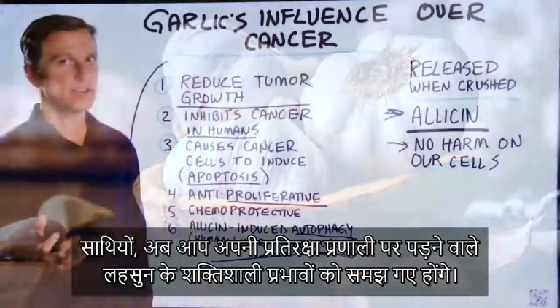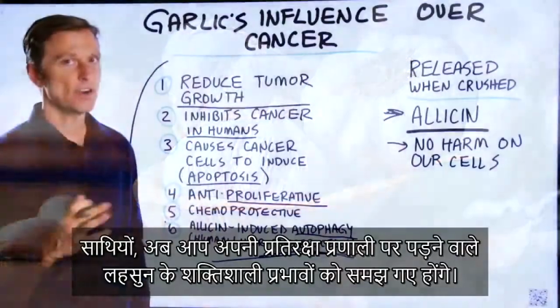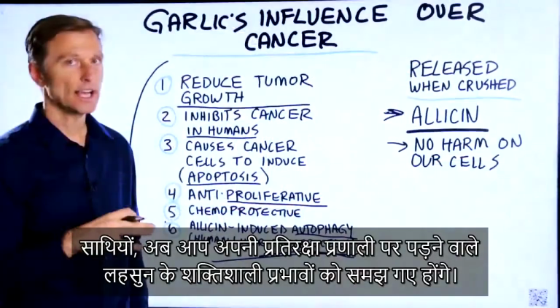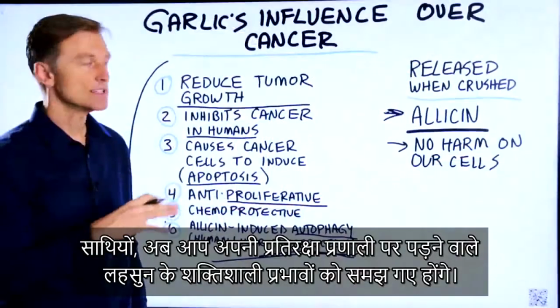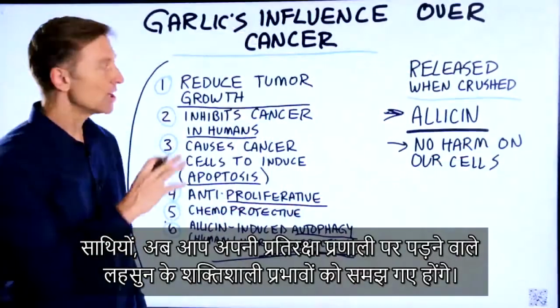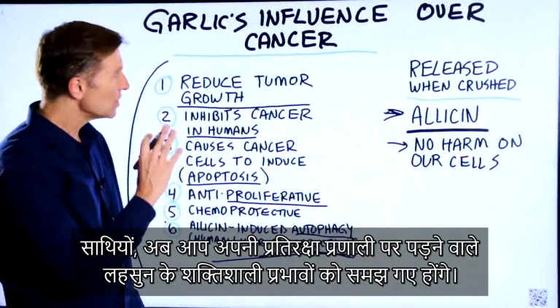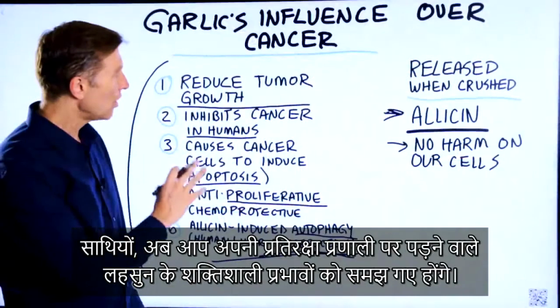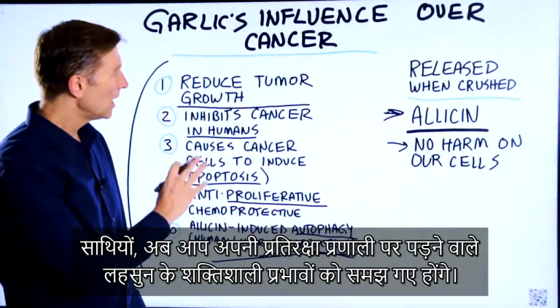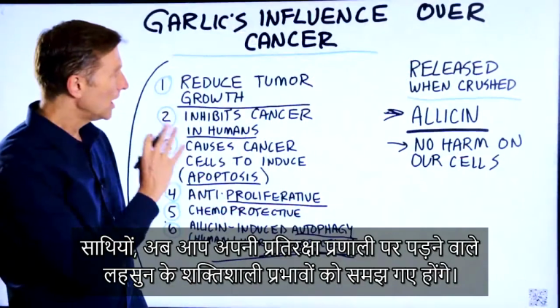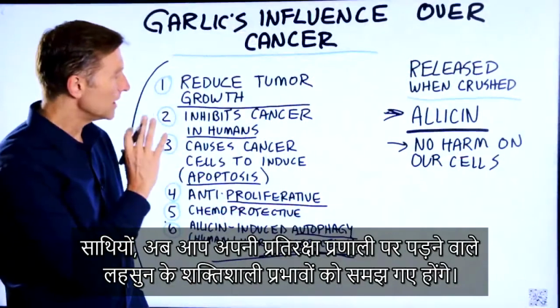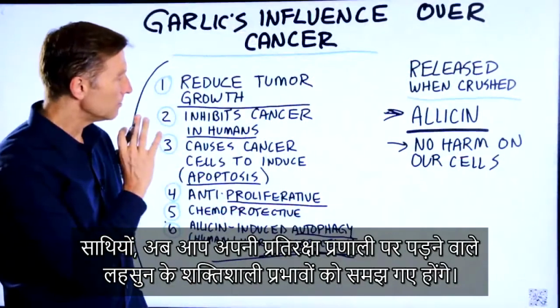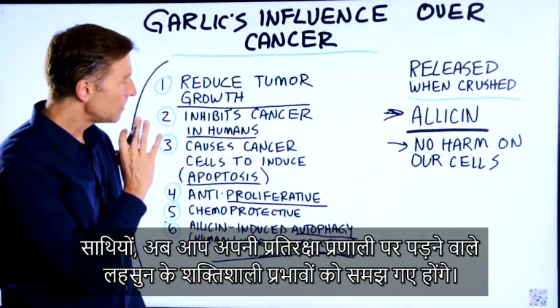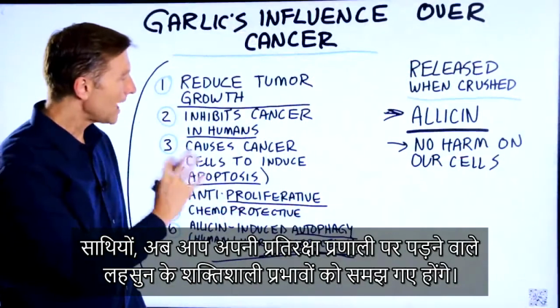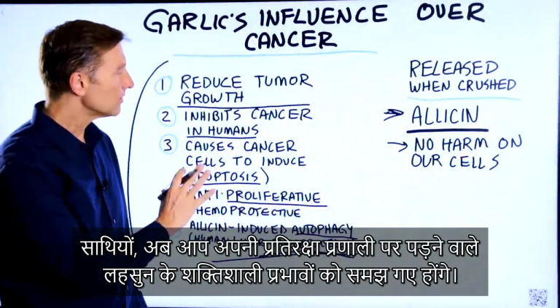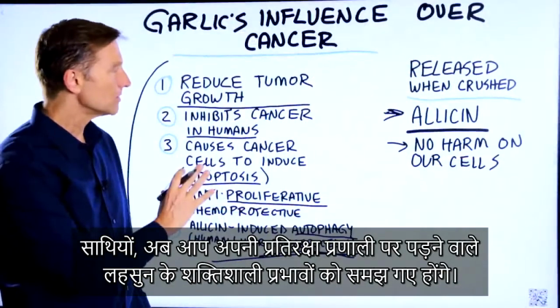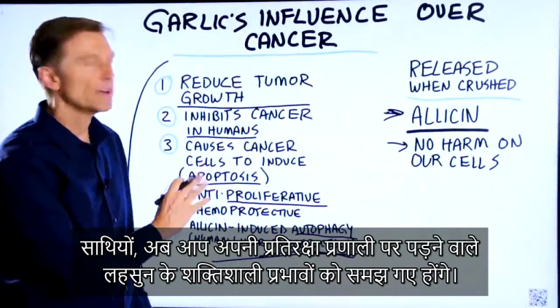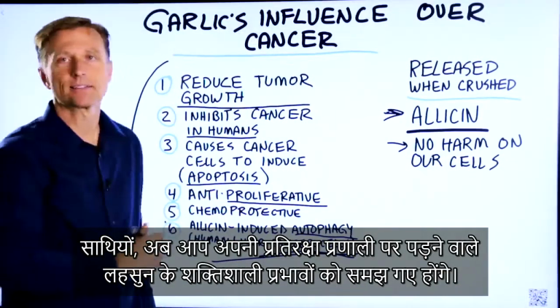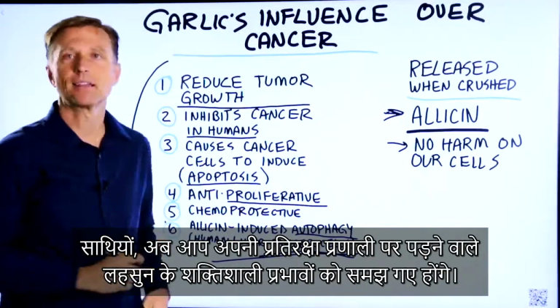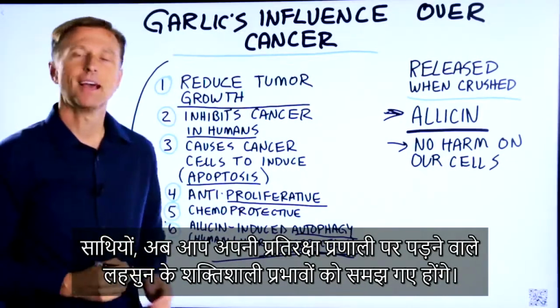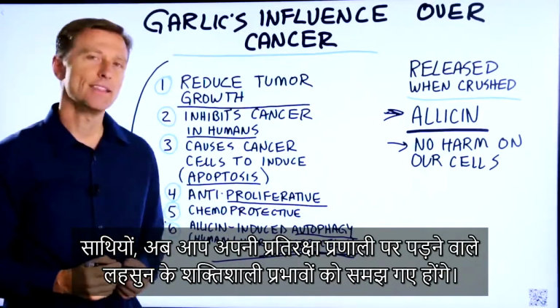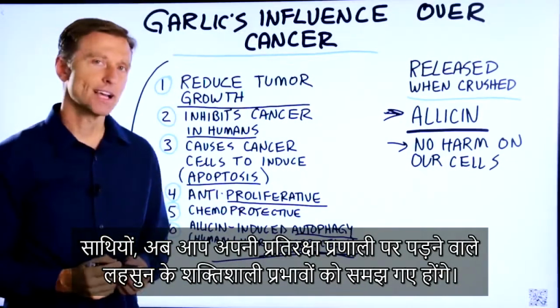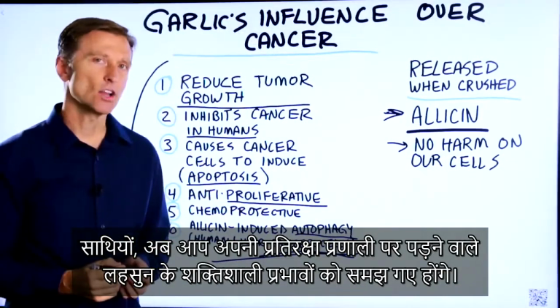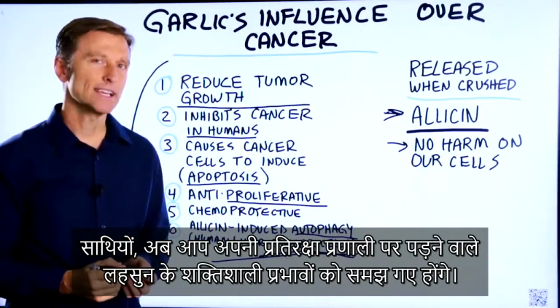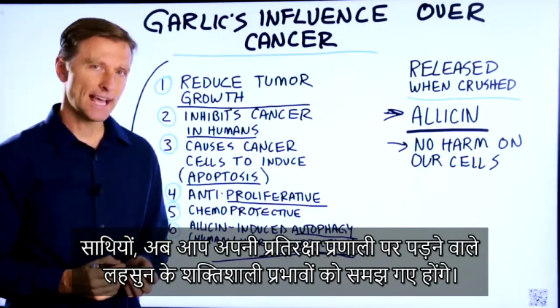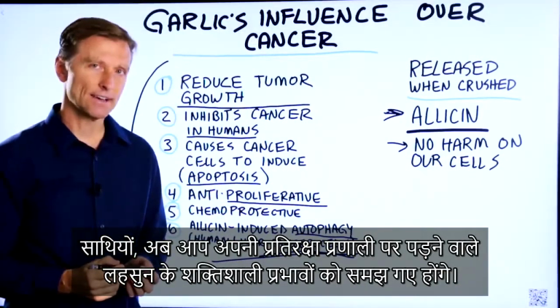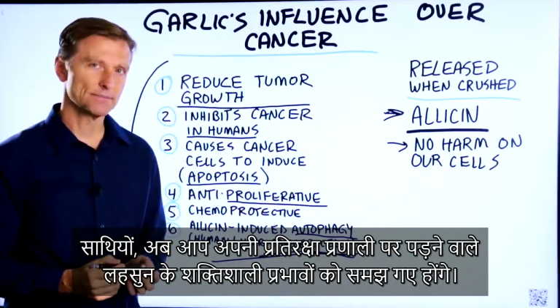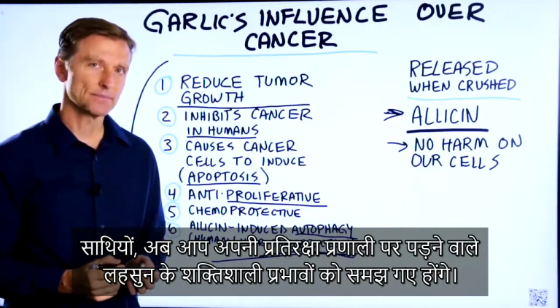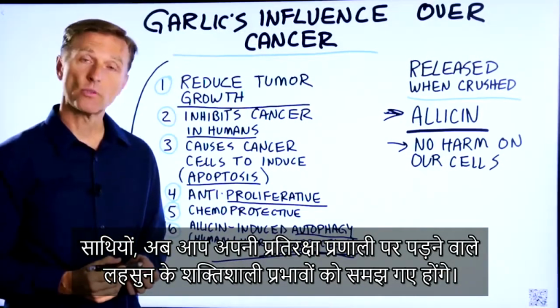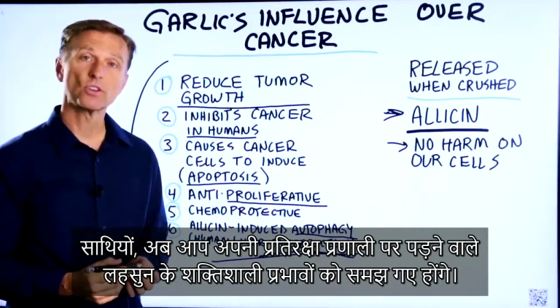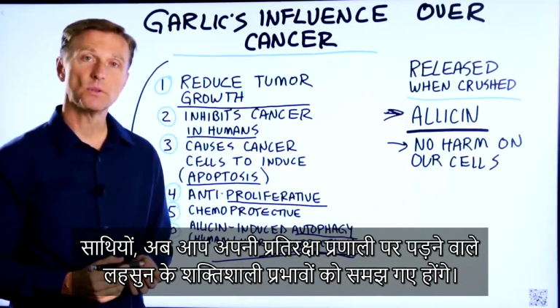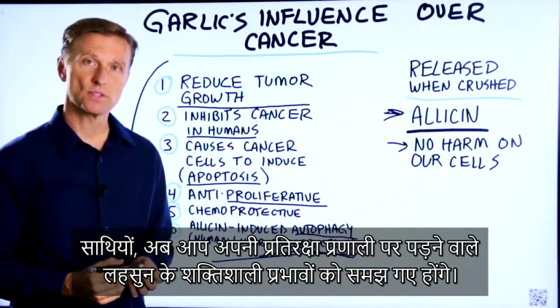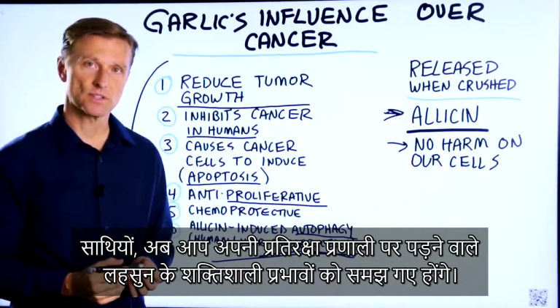All right, guys, now you know the powerful effects that garlic can have over your immune system.